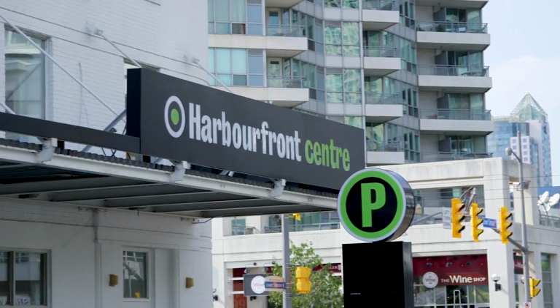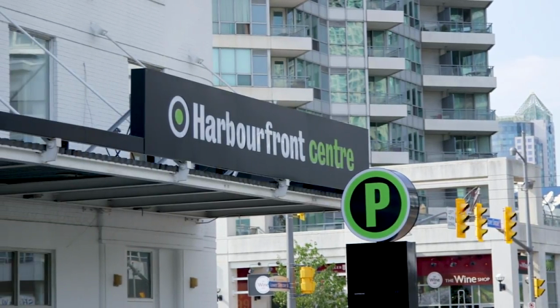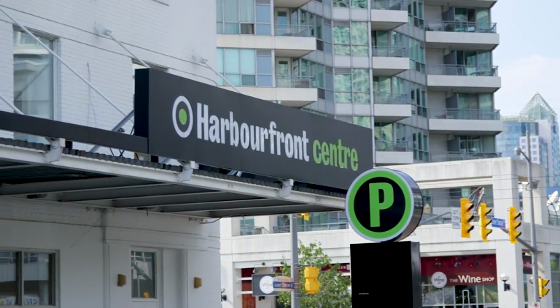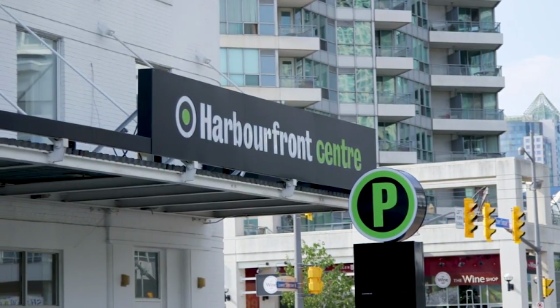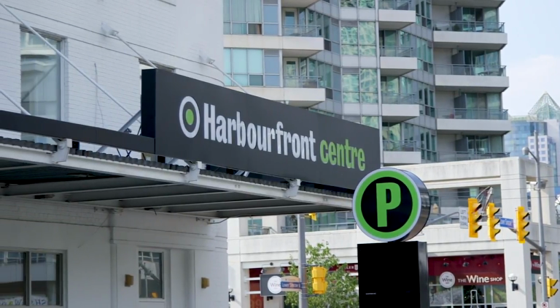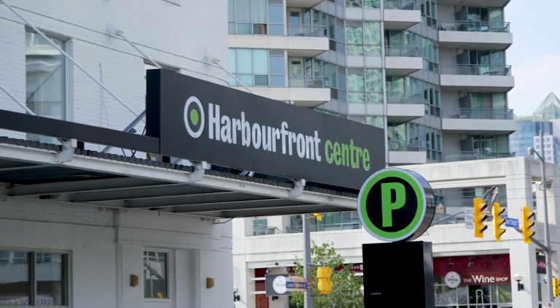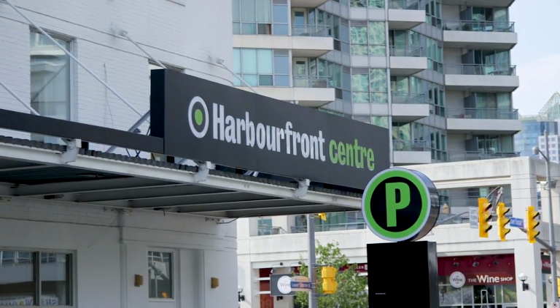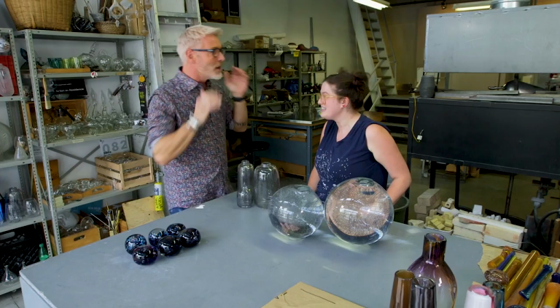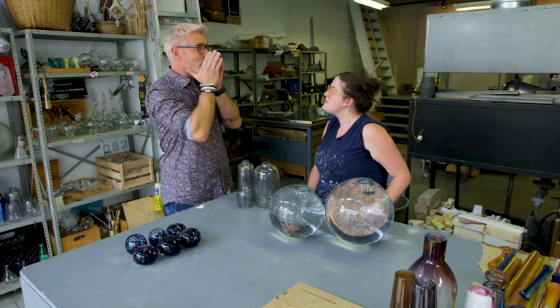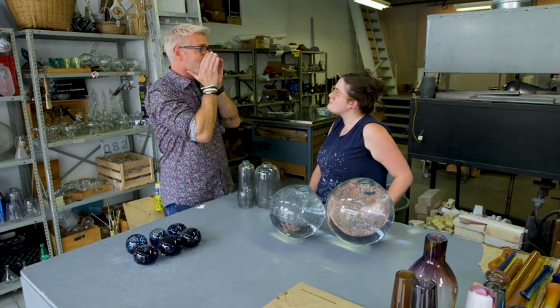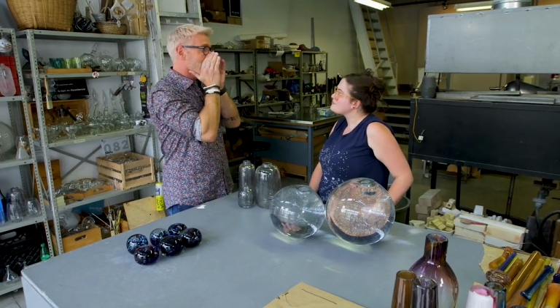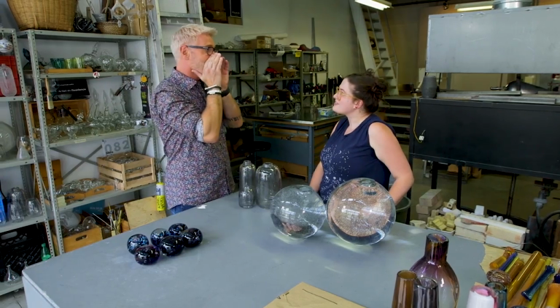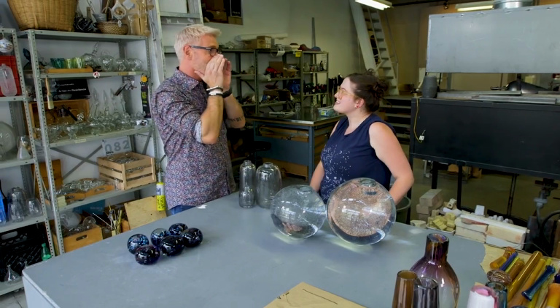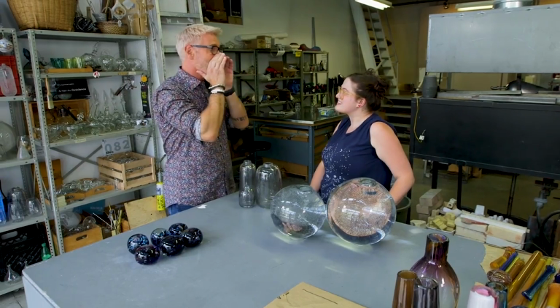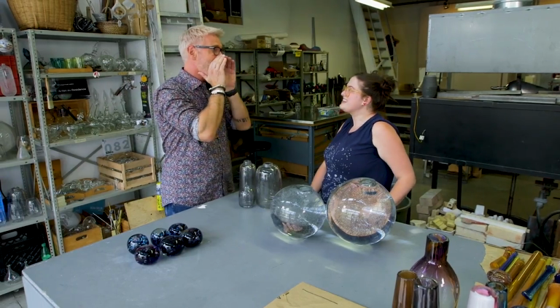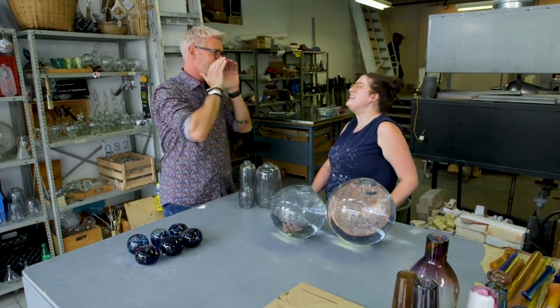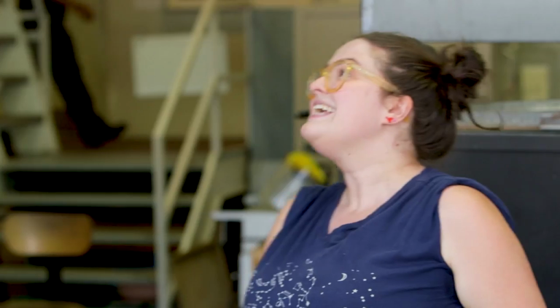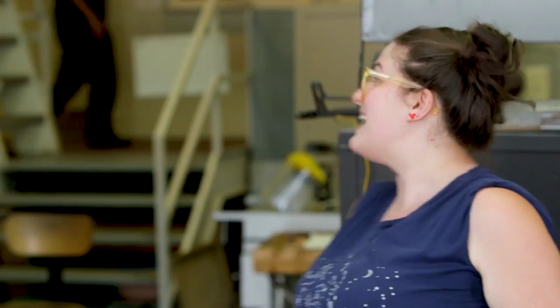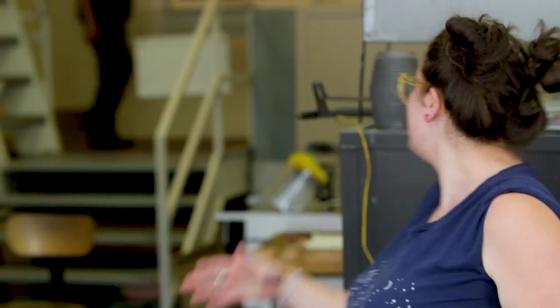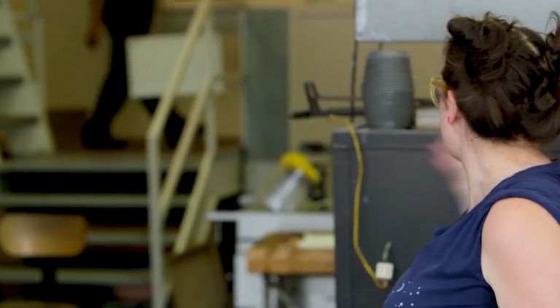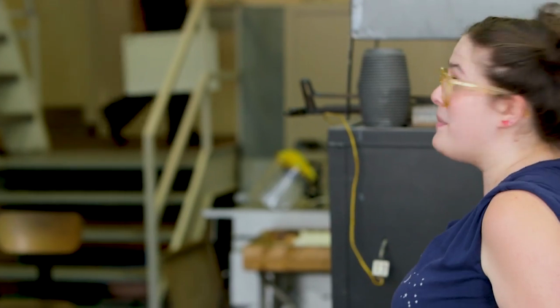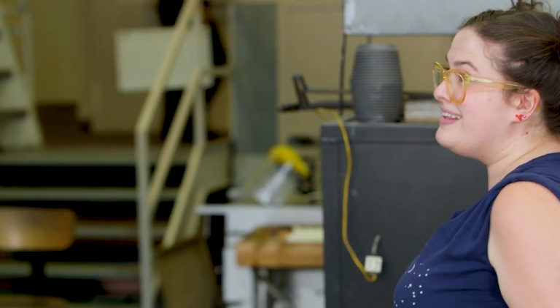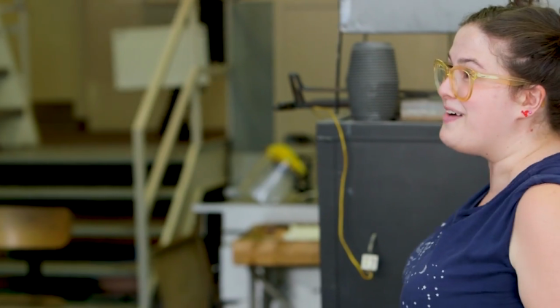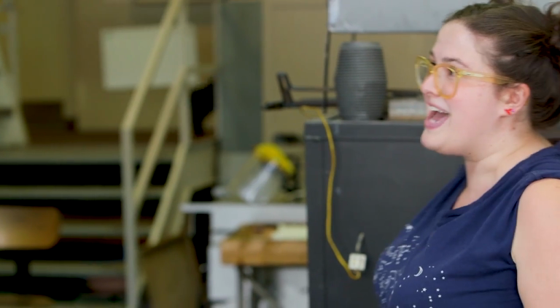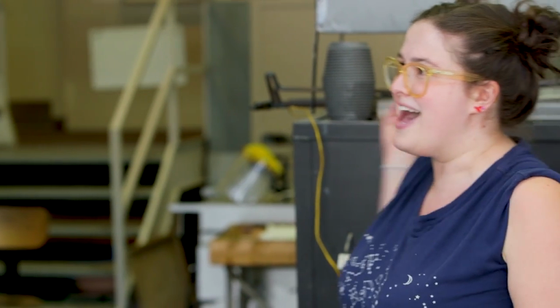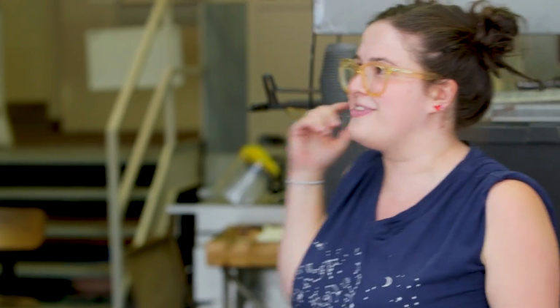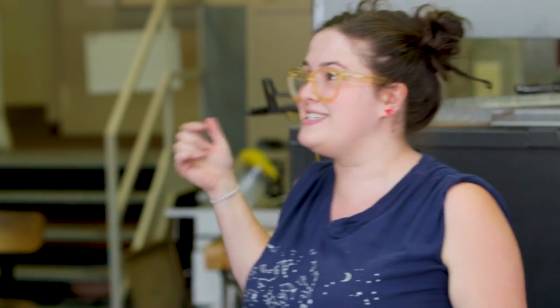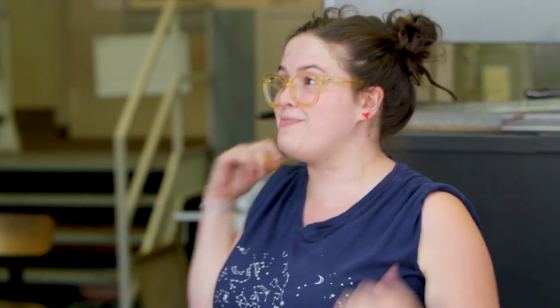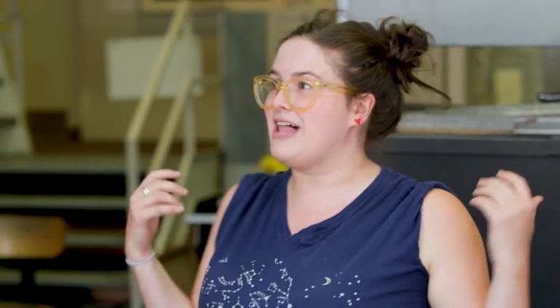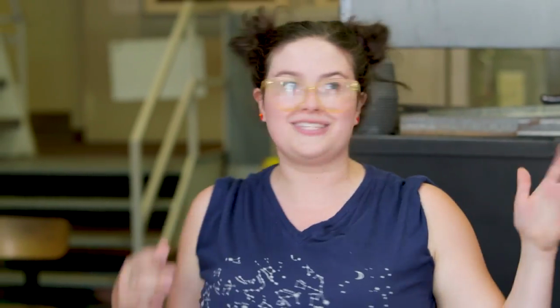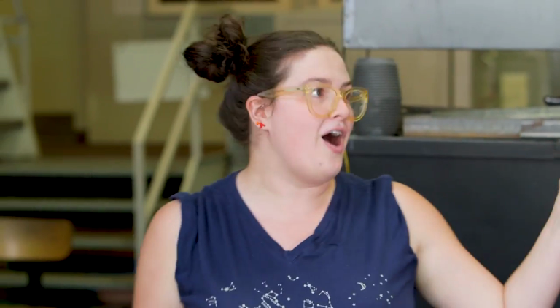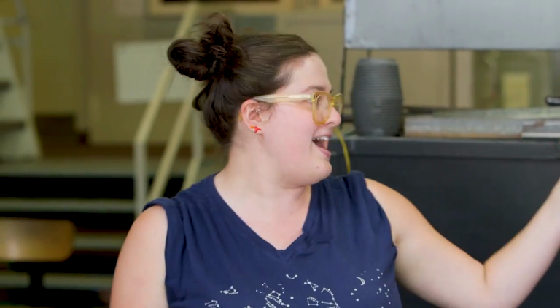Becky! How are you, sweetheart? Your studio's really loud. Yeah, it's all the equipment that we have to keep the glass hot.